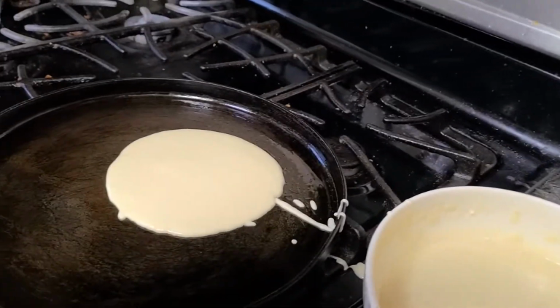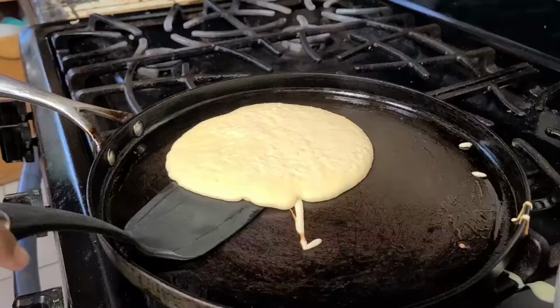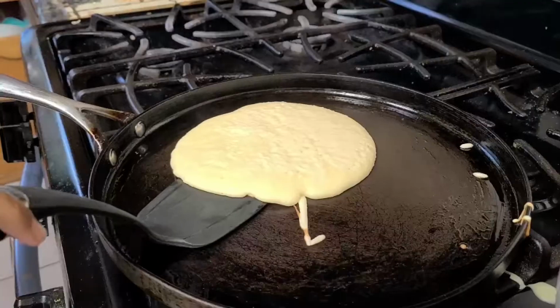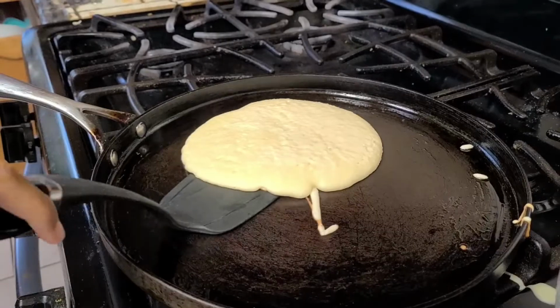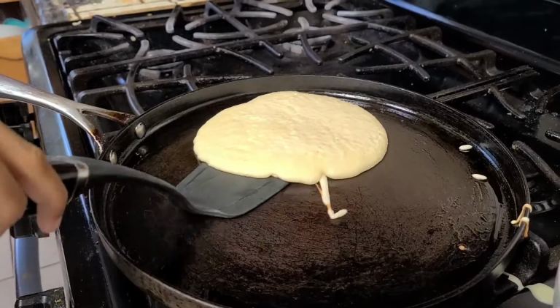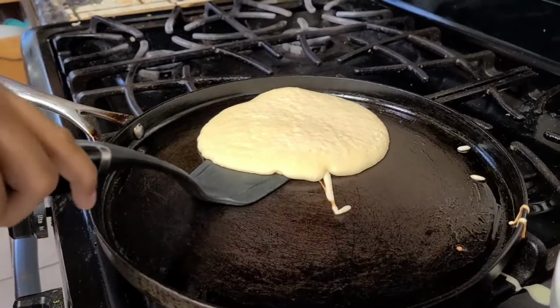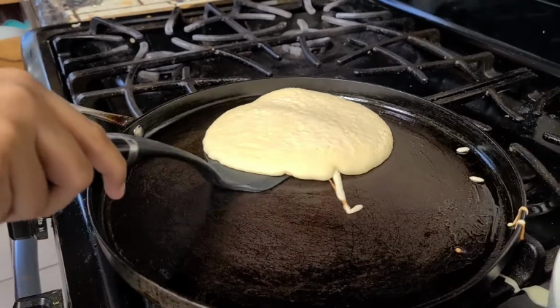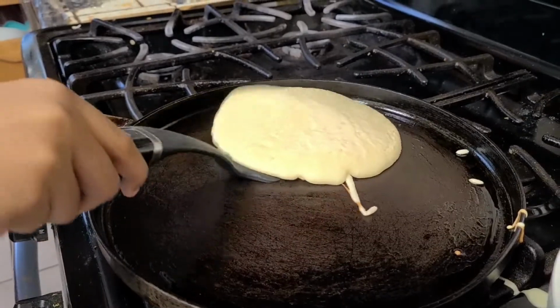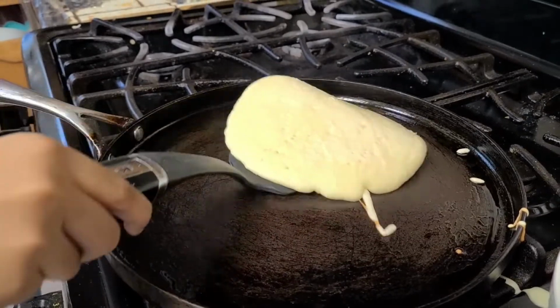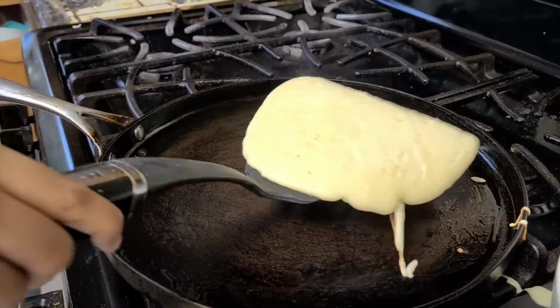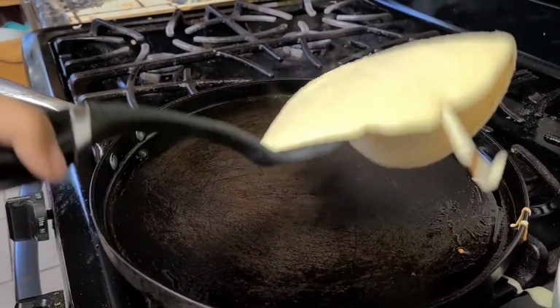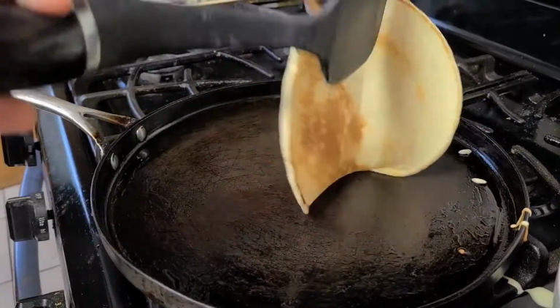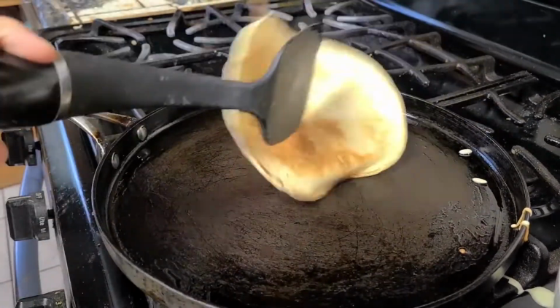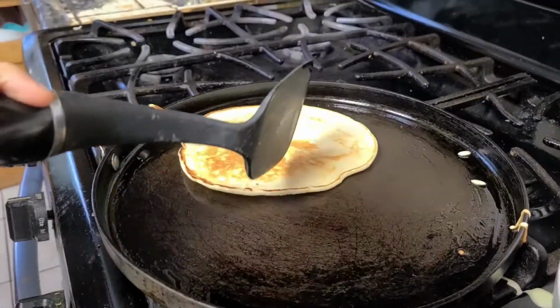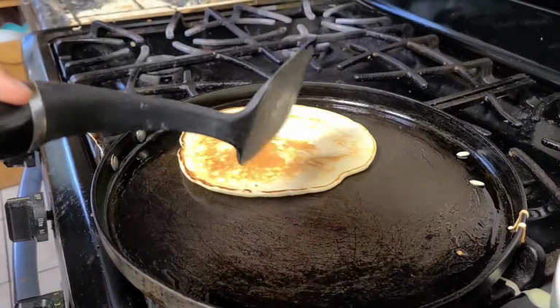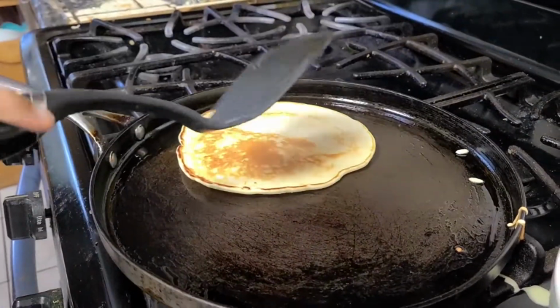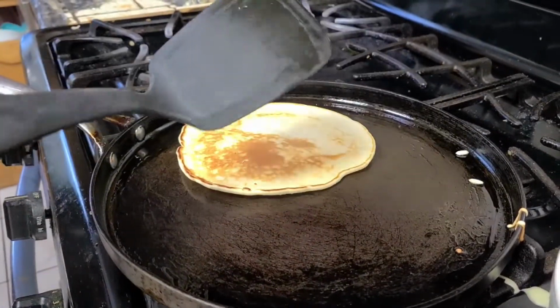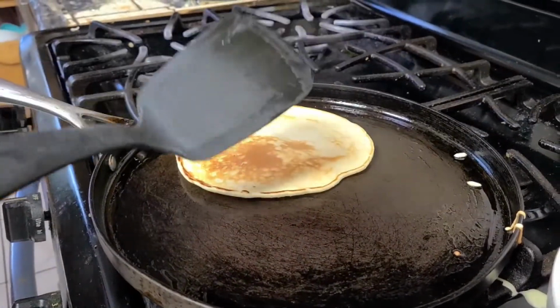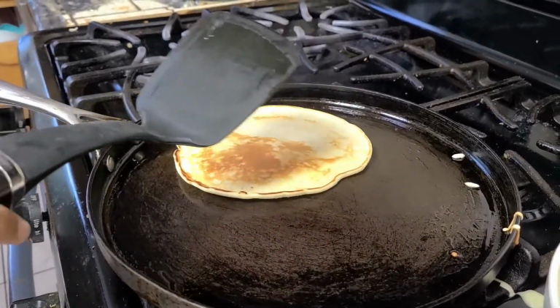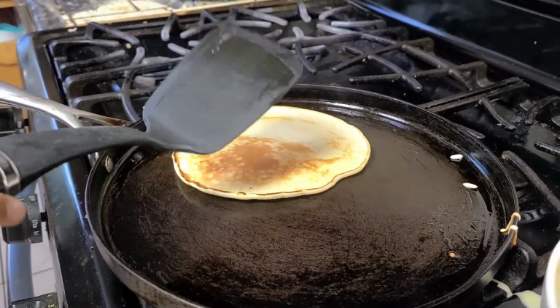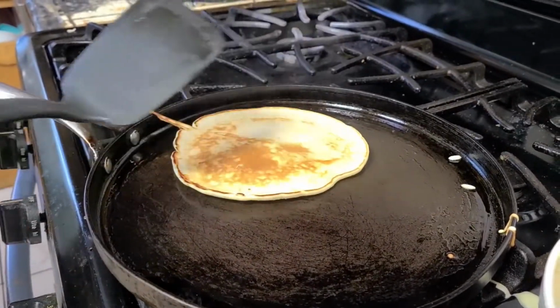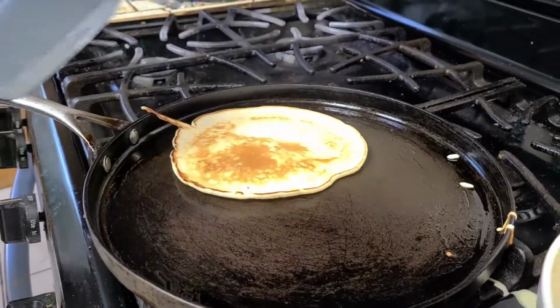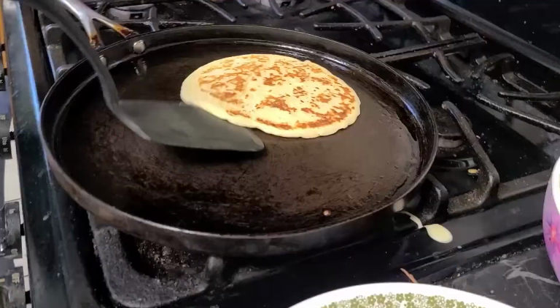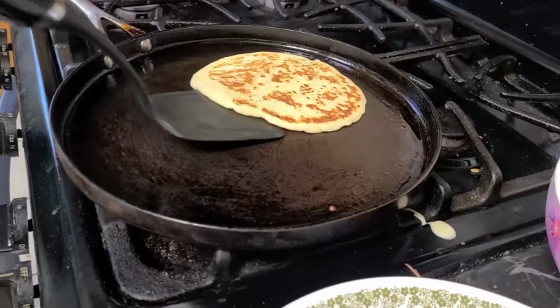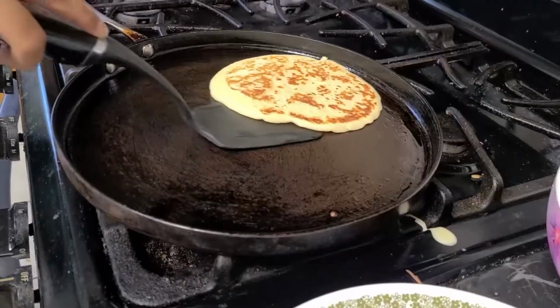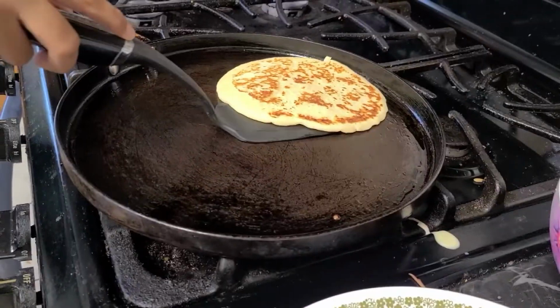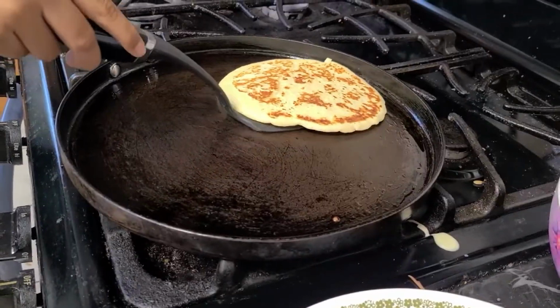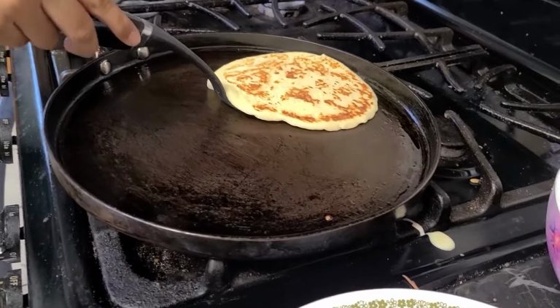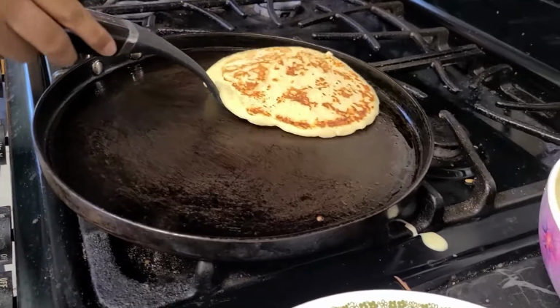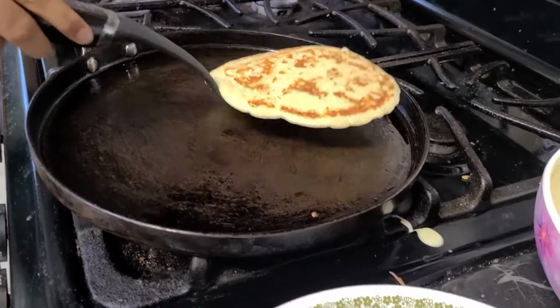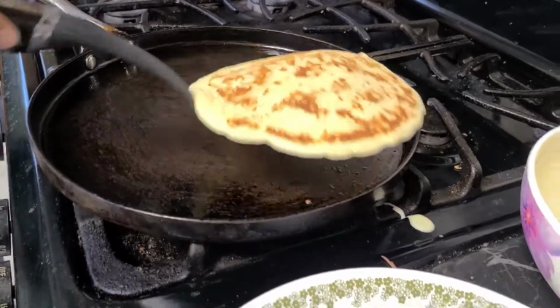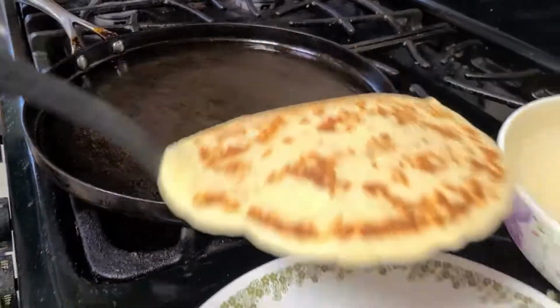Now I'm going to flip my pancake. This is my first pancake.